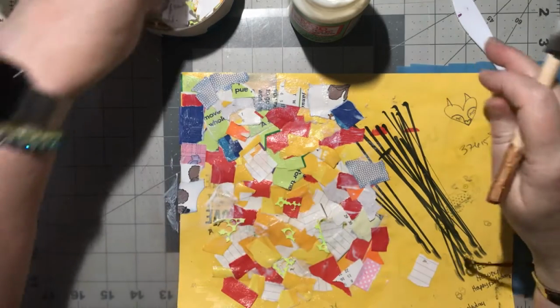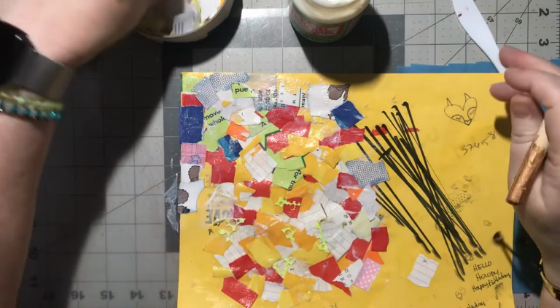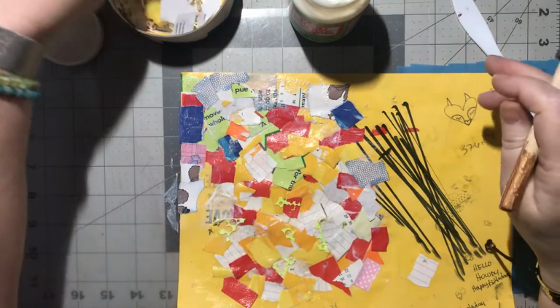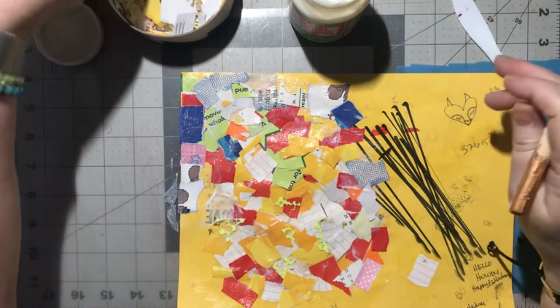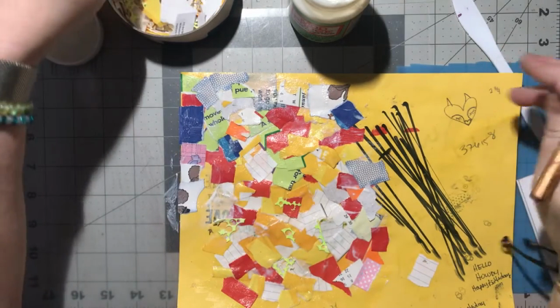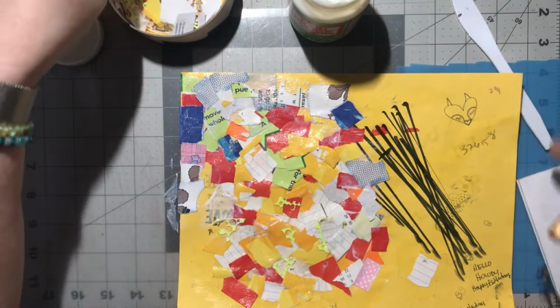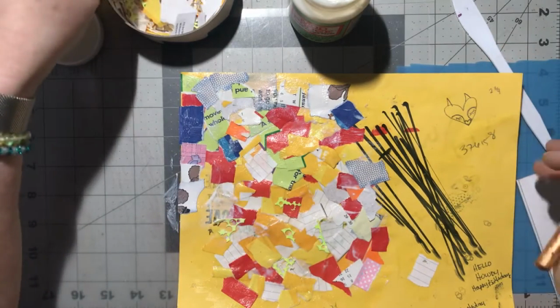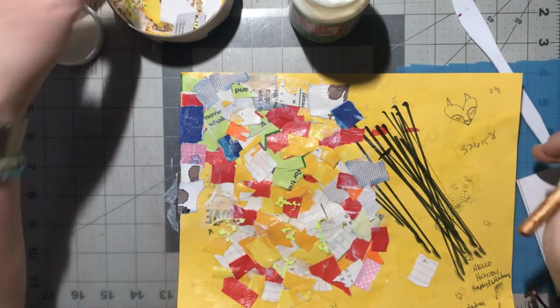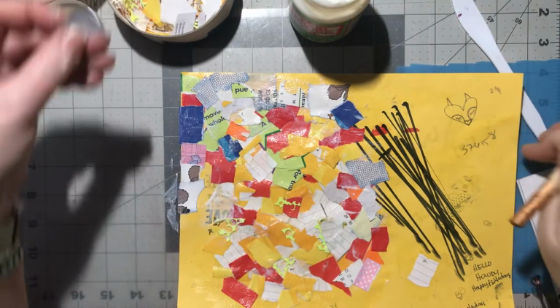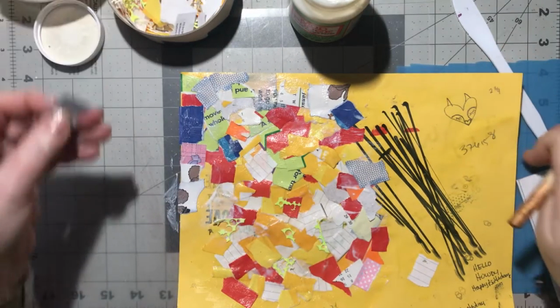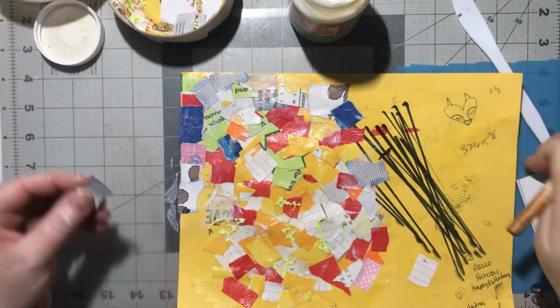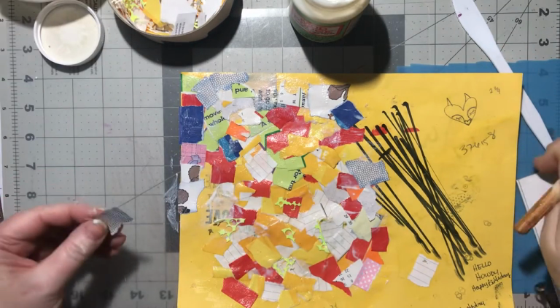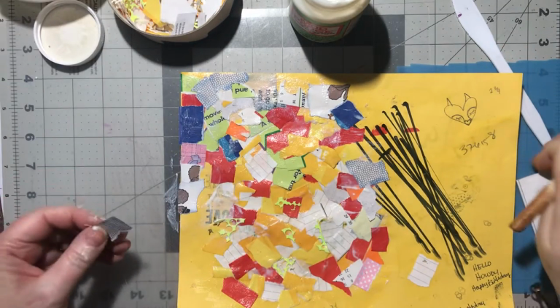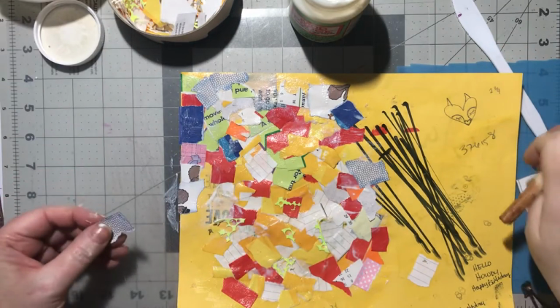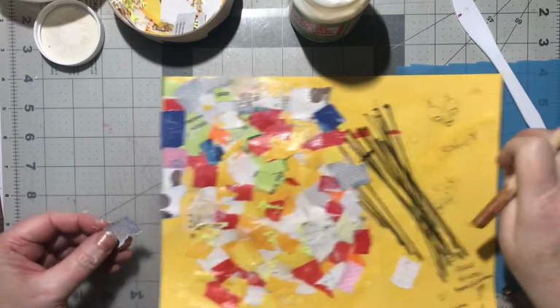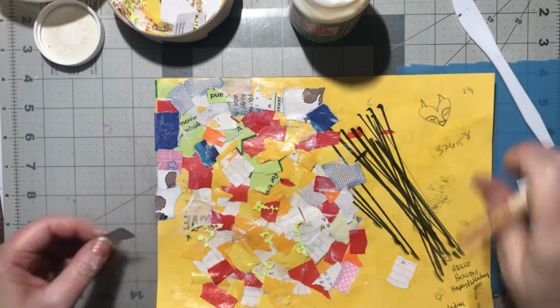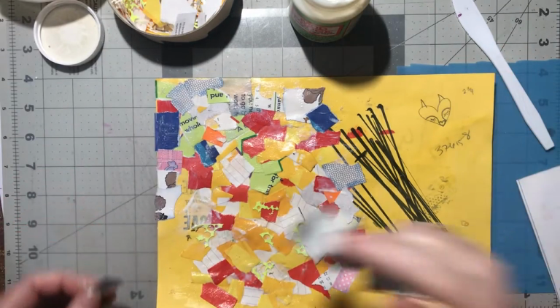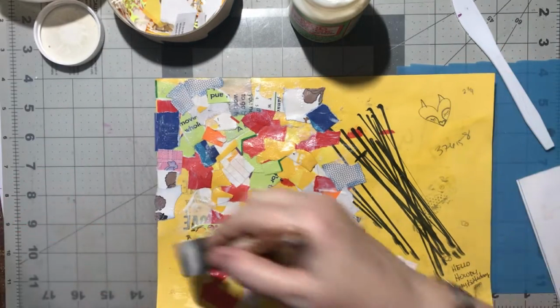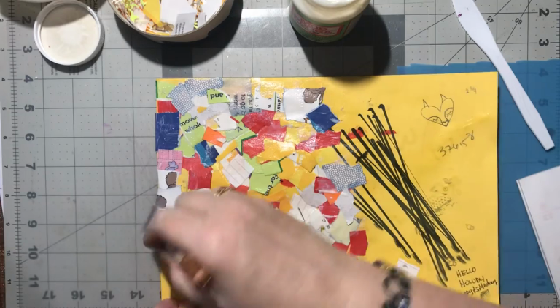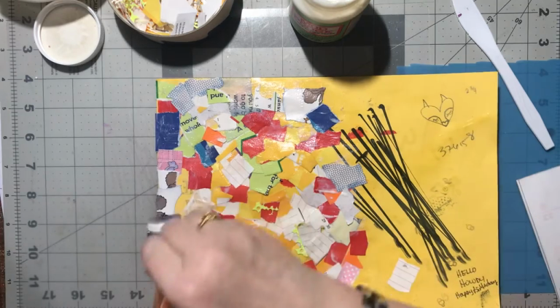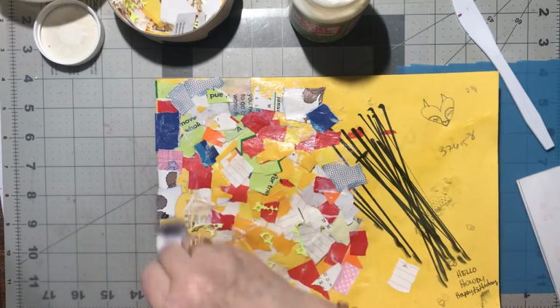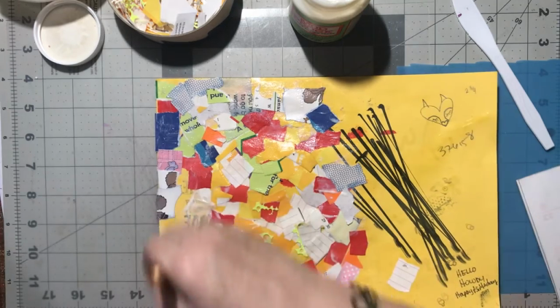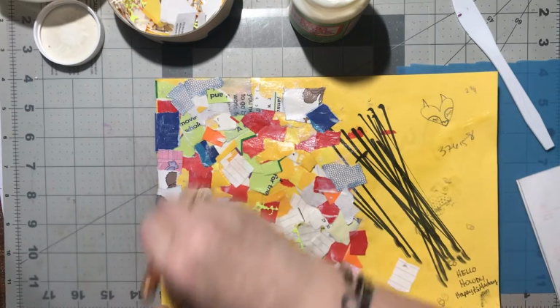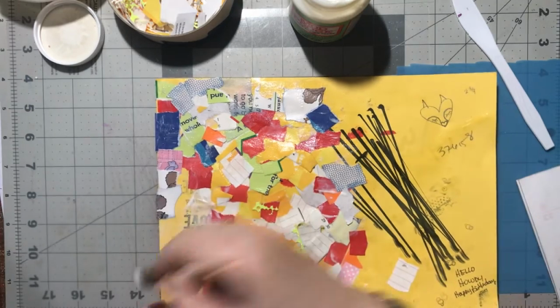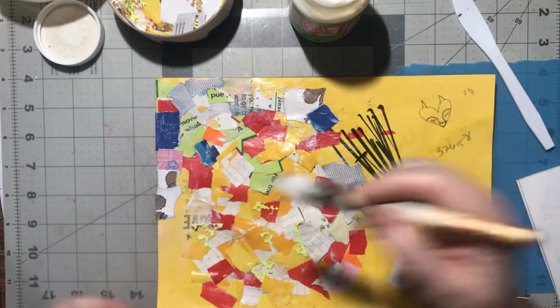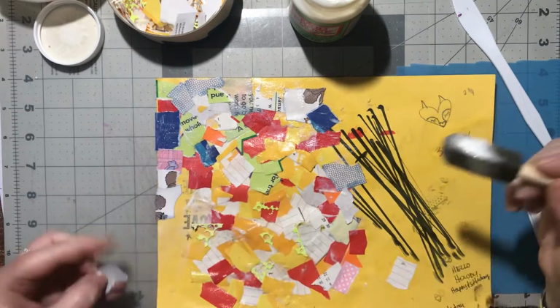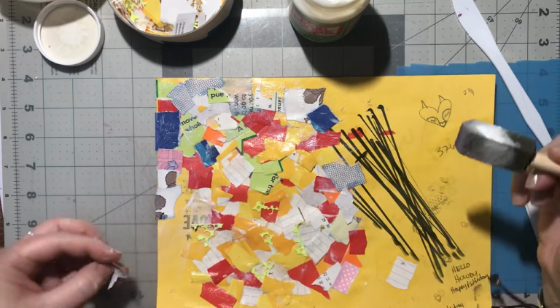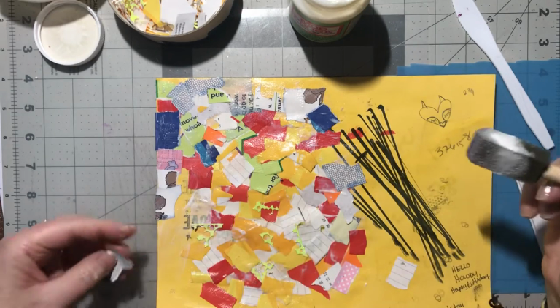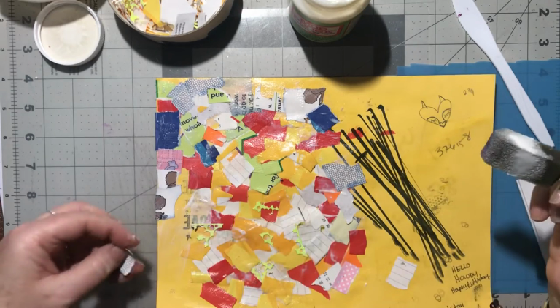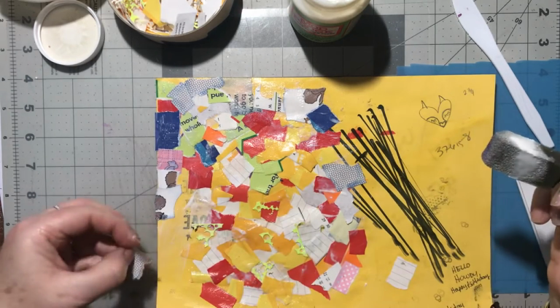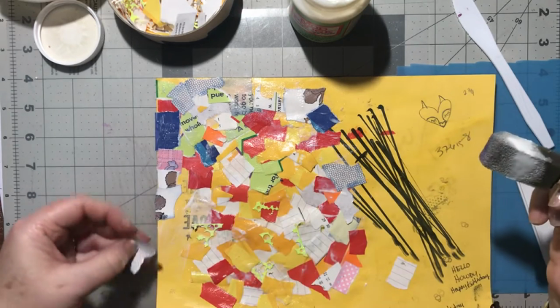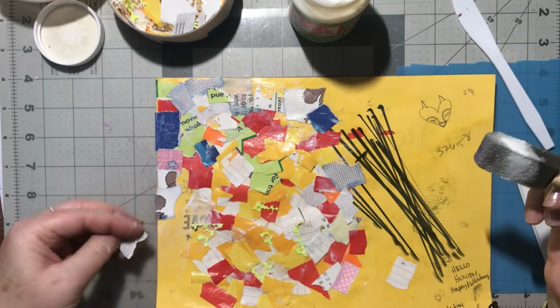I need to reorder another silicone mat because the one I had right here I cut it up so I could use it for small bits and pieces.